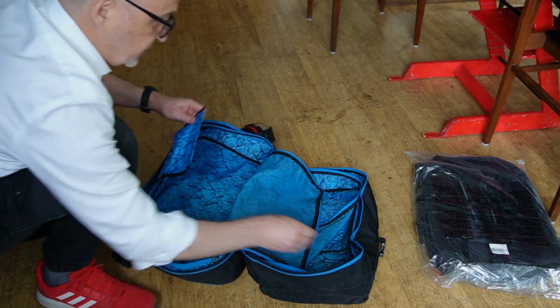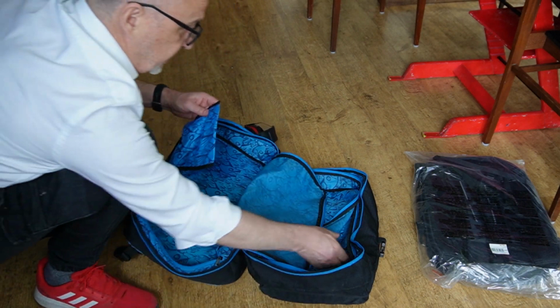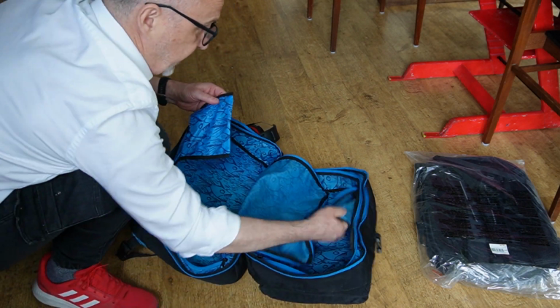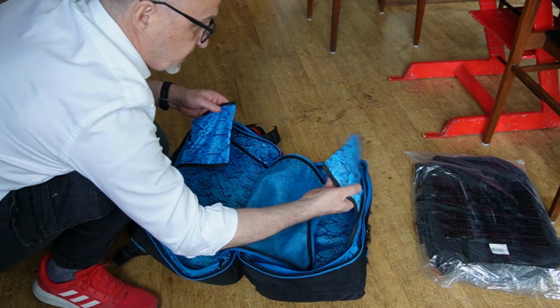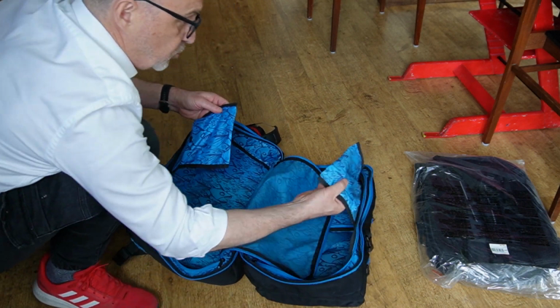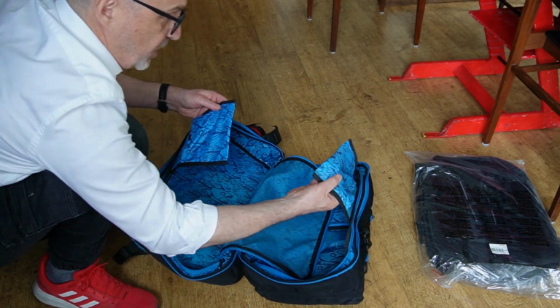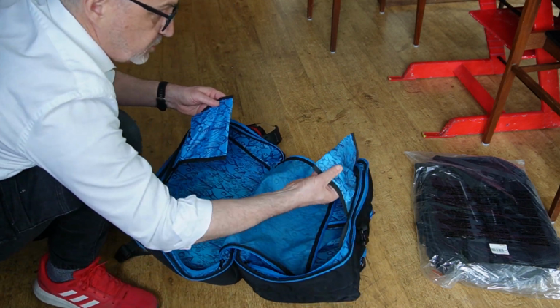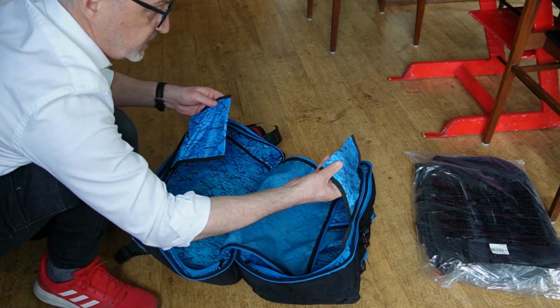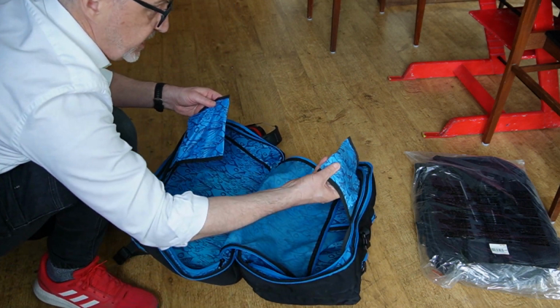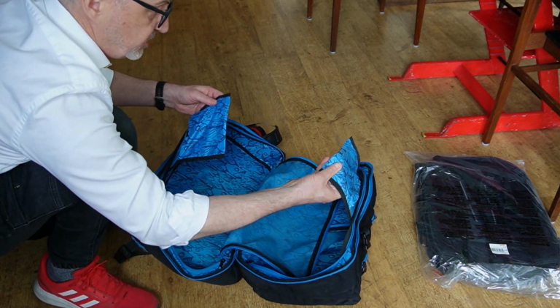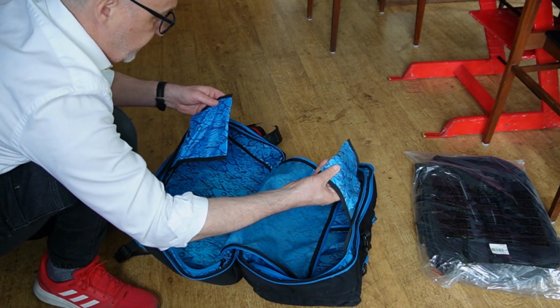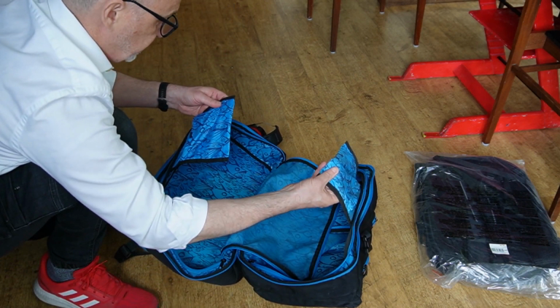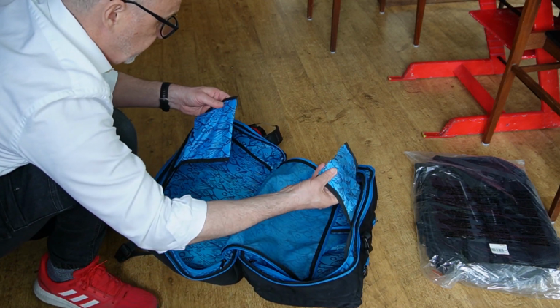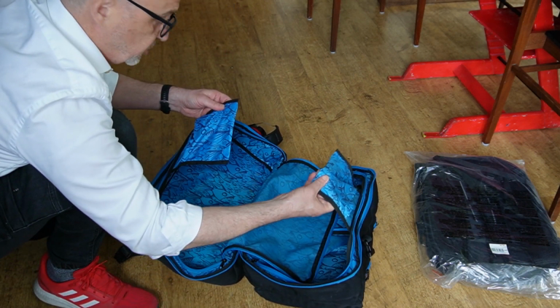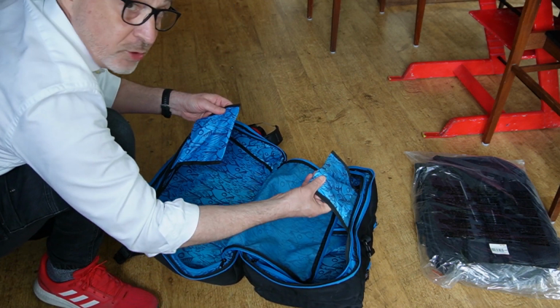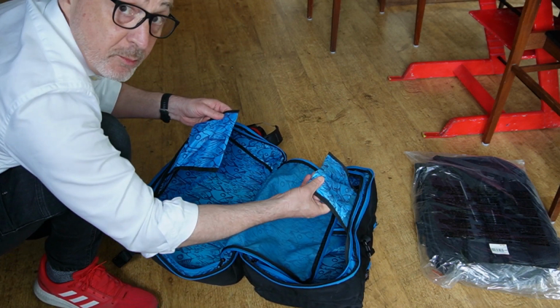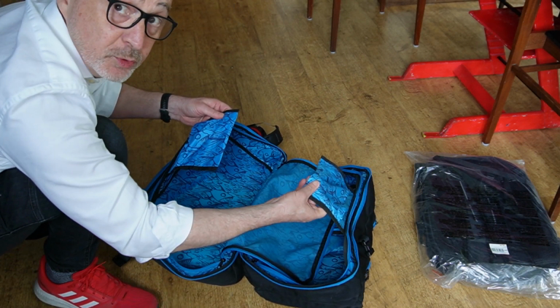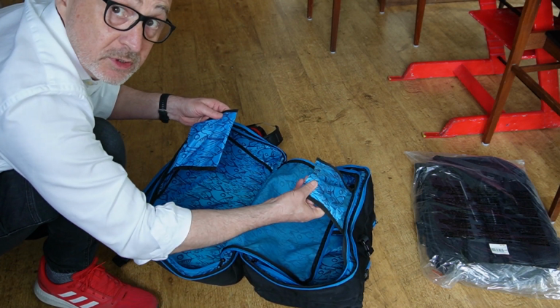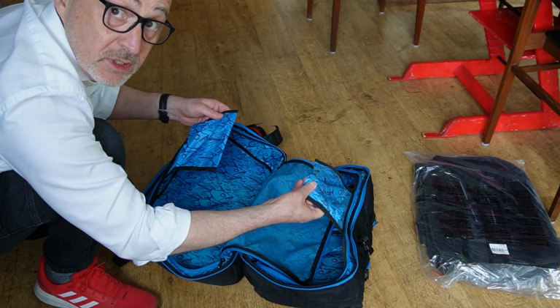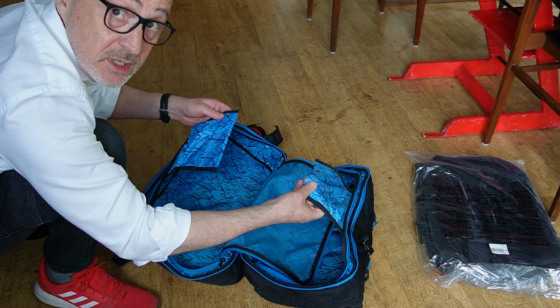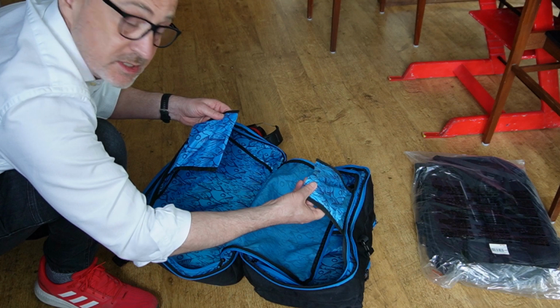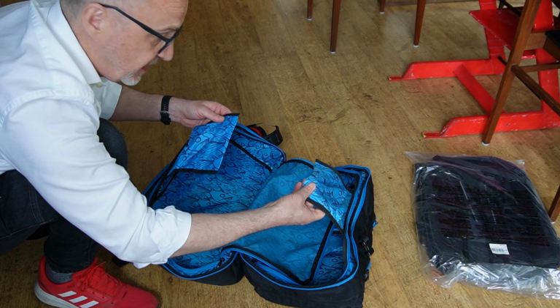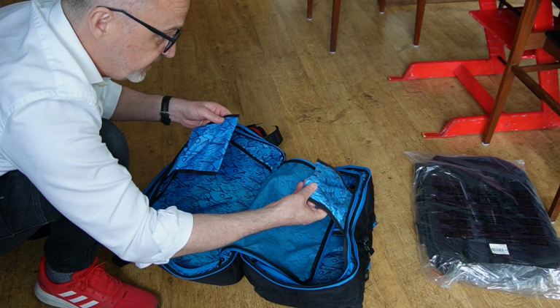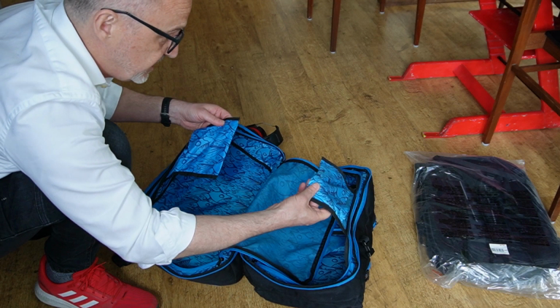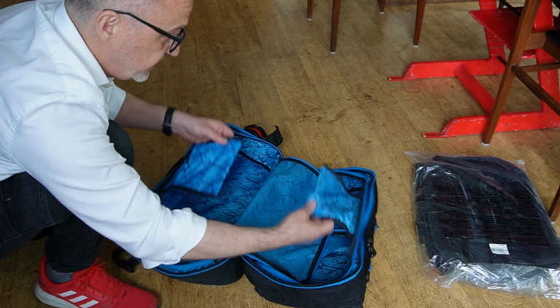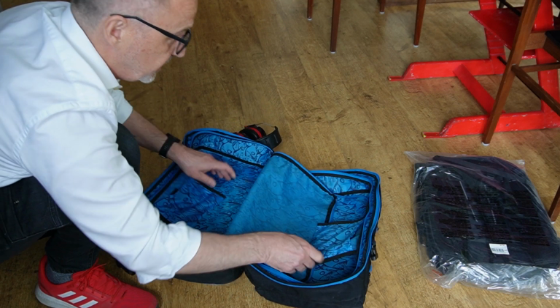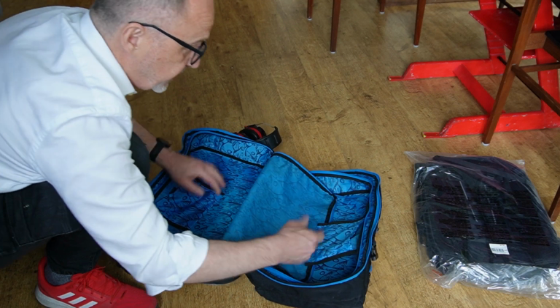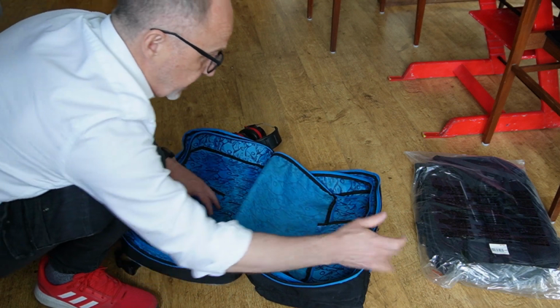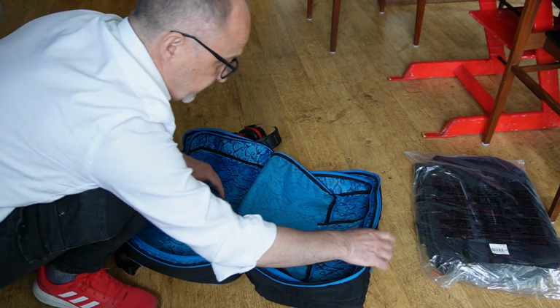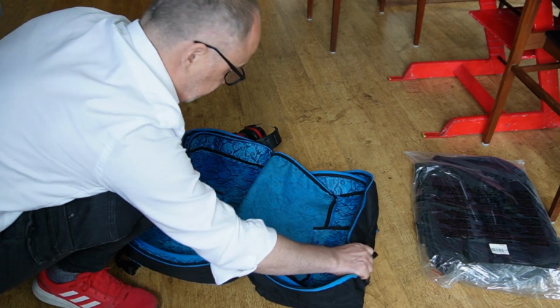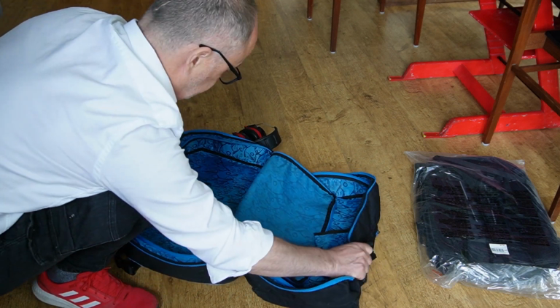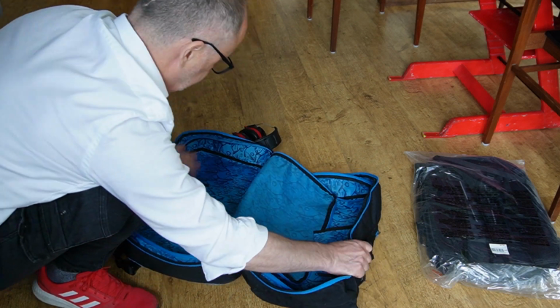You see that it has two extra pouches here, so you can put stuff inside, like I have my stickers.